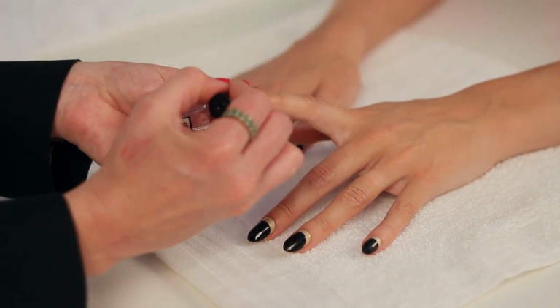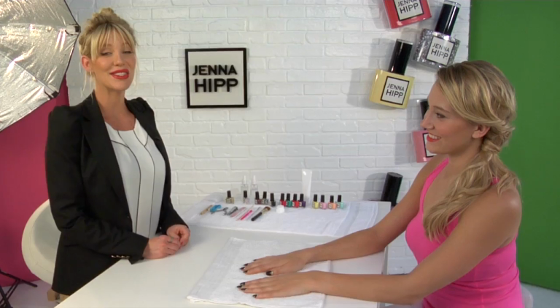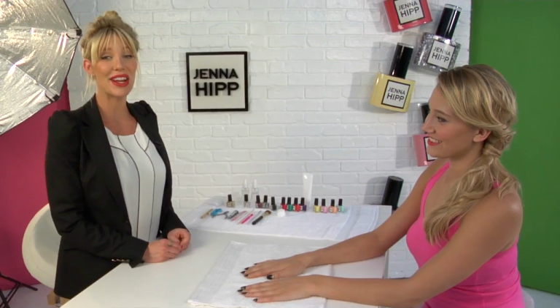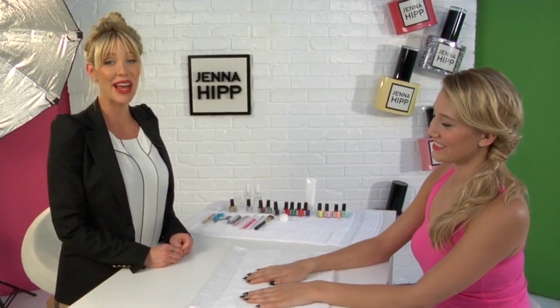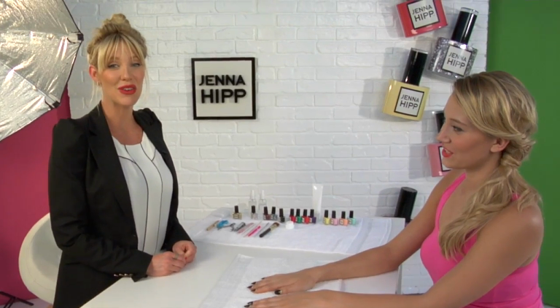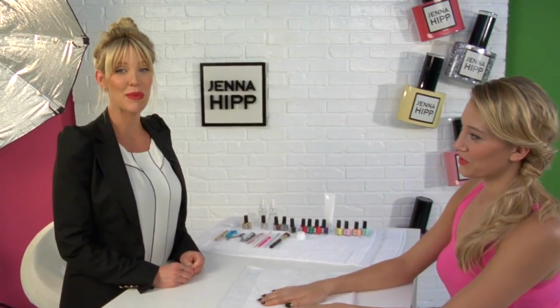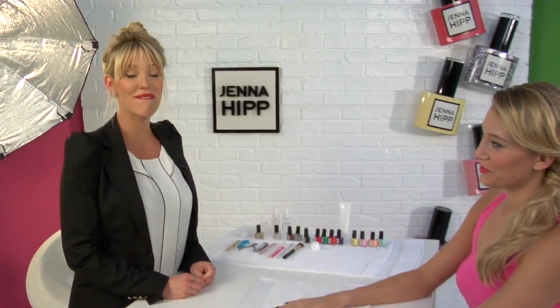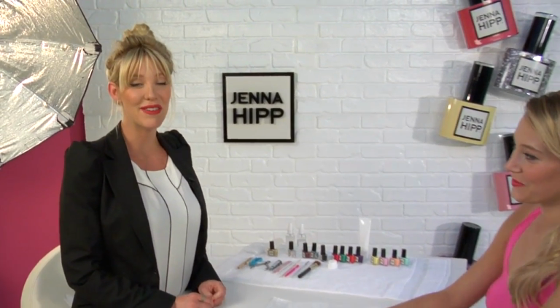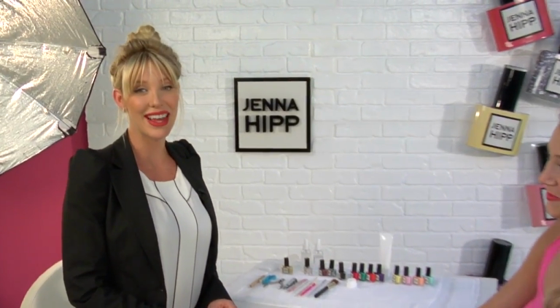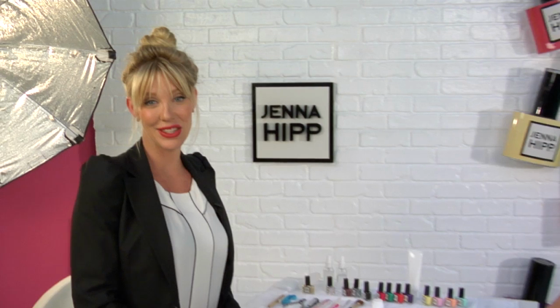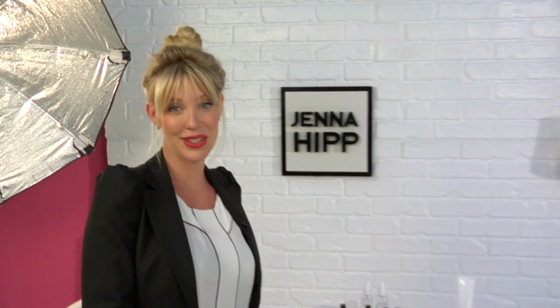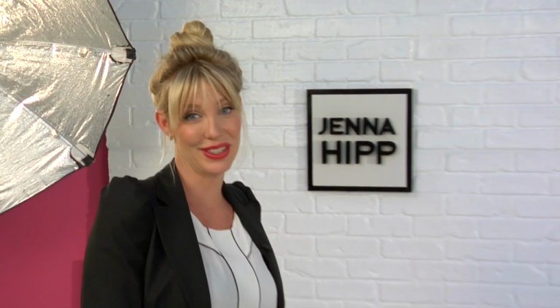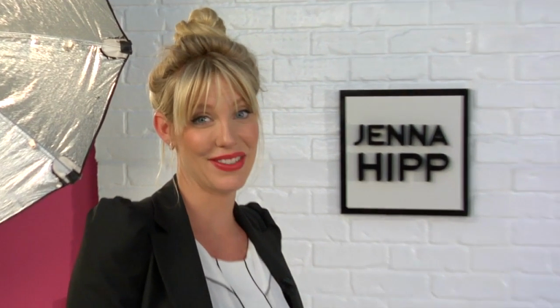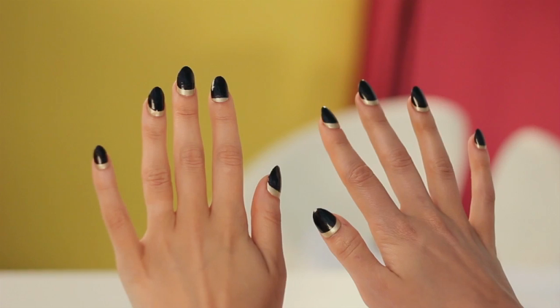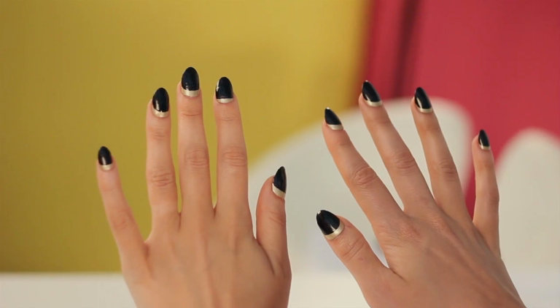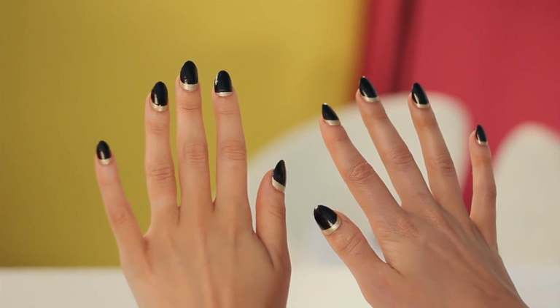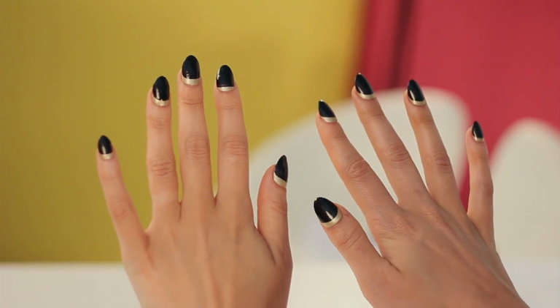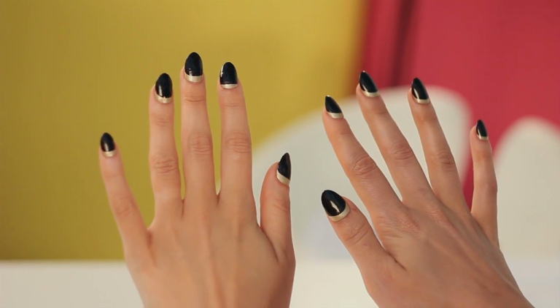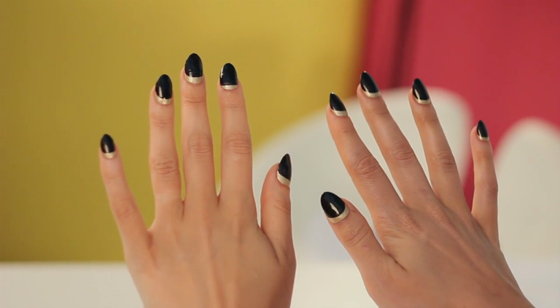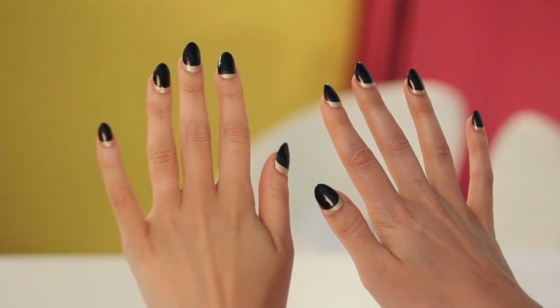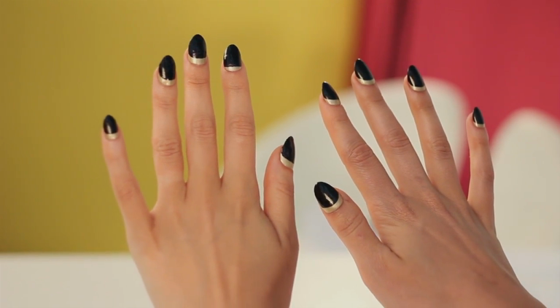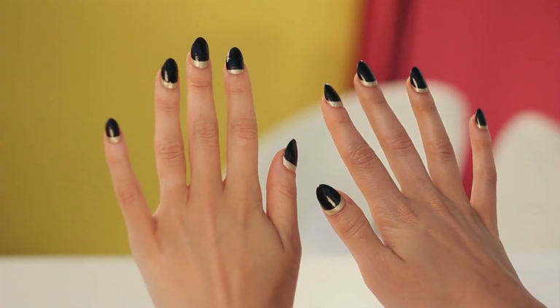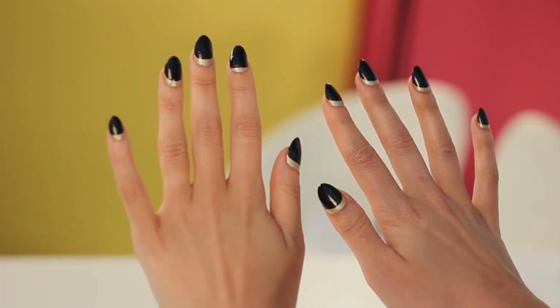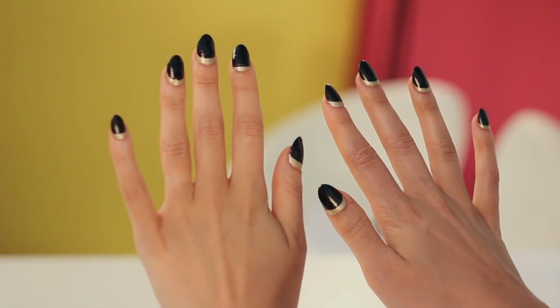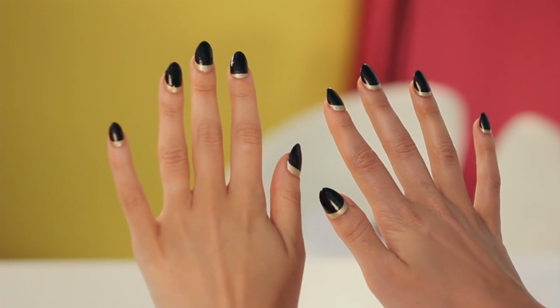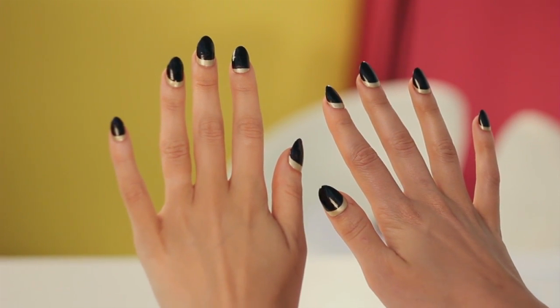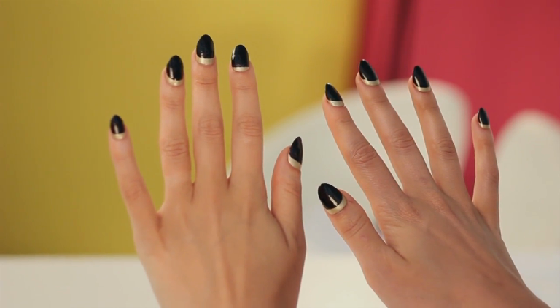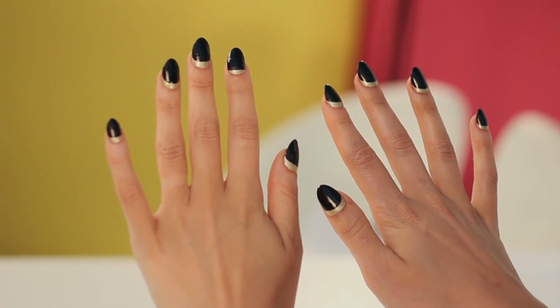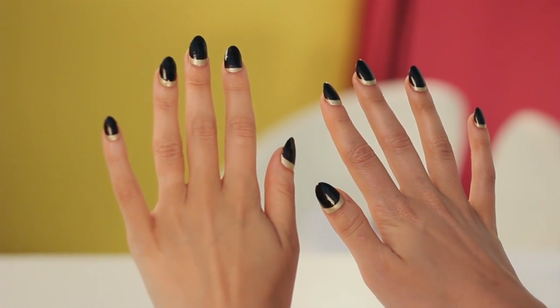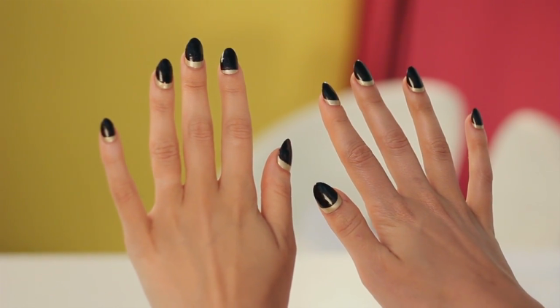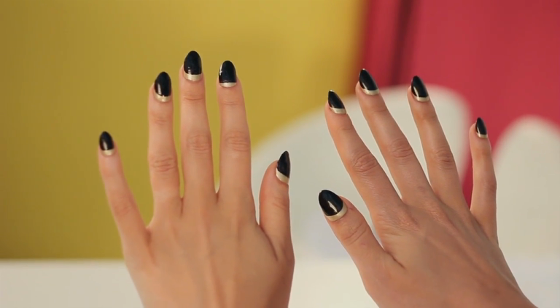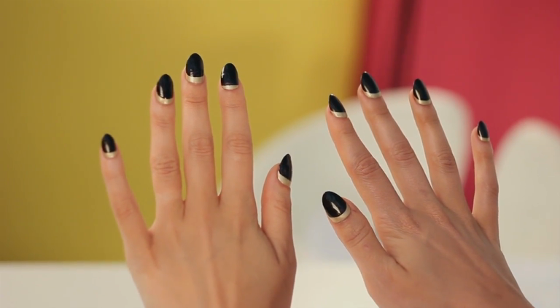So there you have it, one of my favorite editorial looks of the season, the crescent moon. It's simple, it's easy, and it looks fantastic.